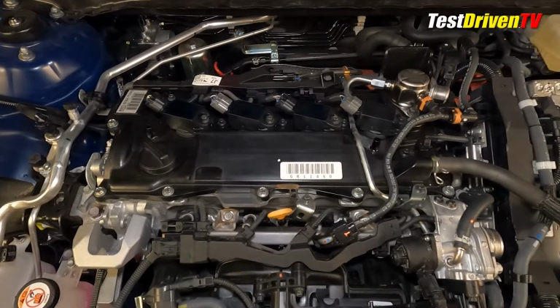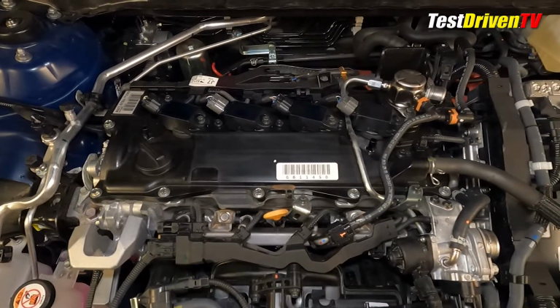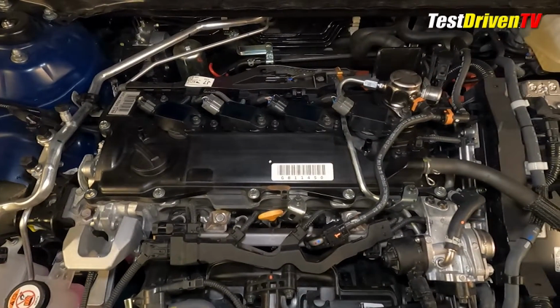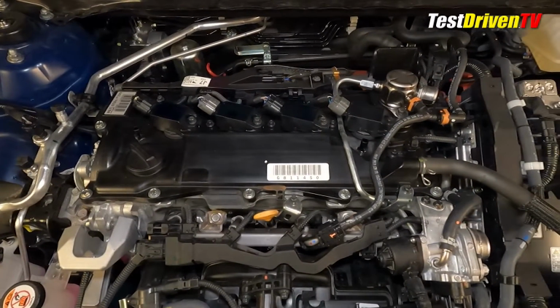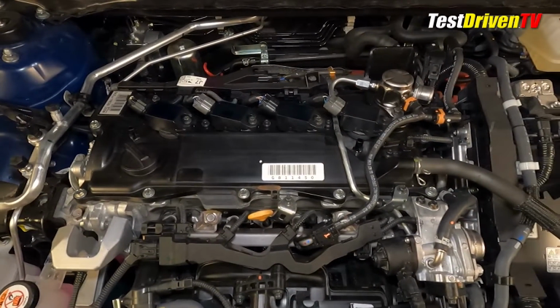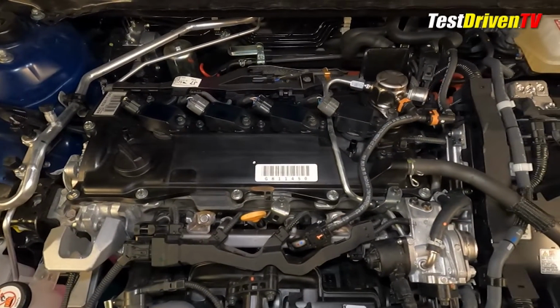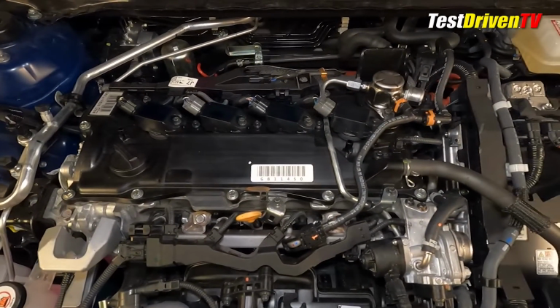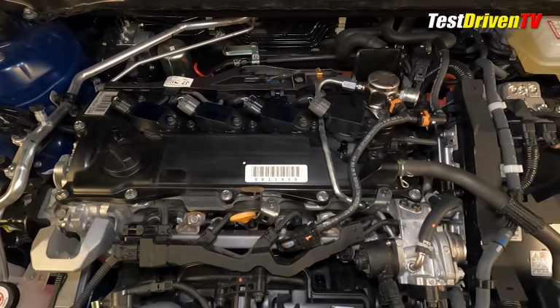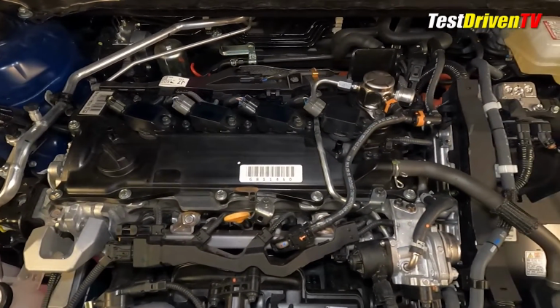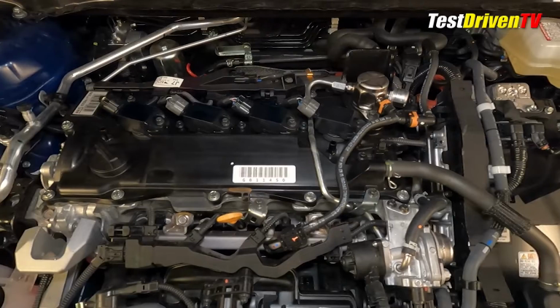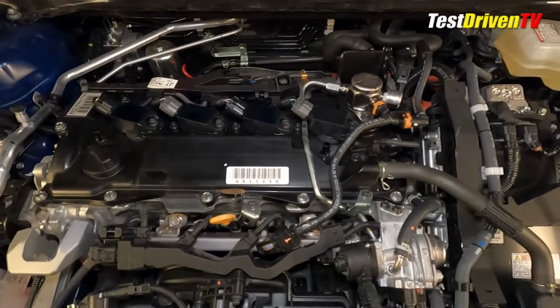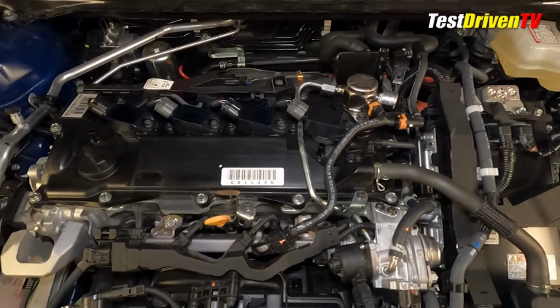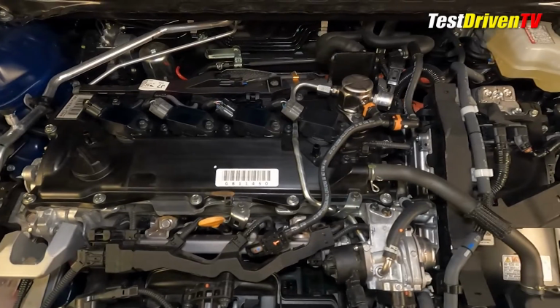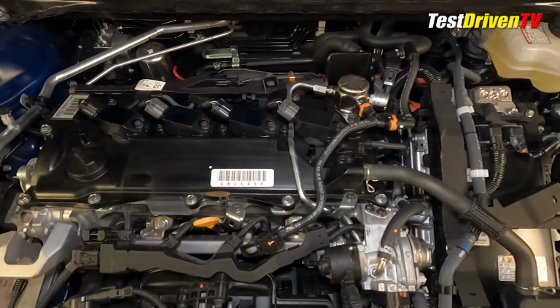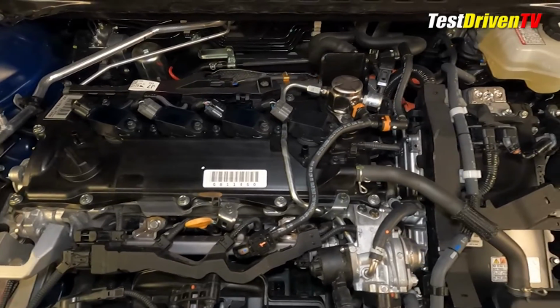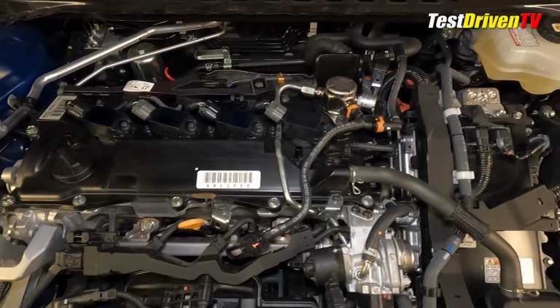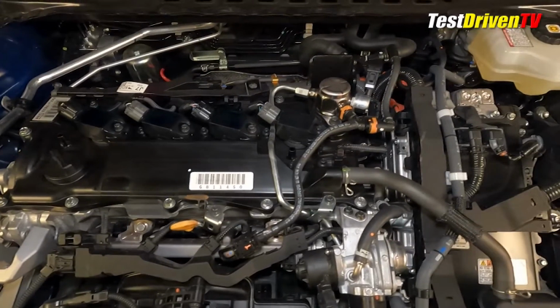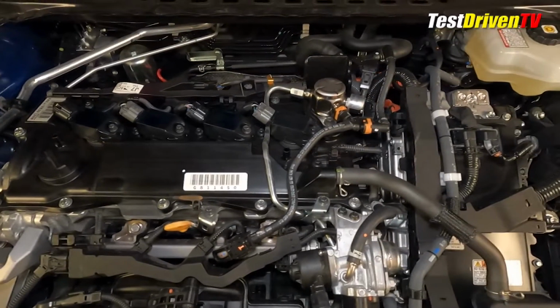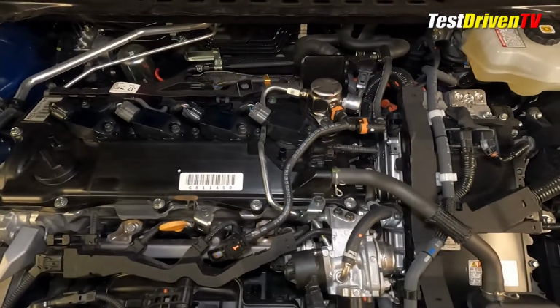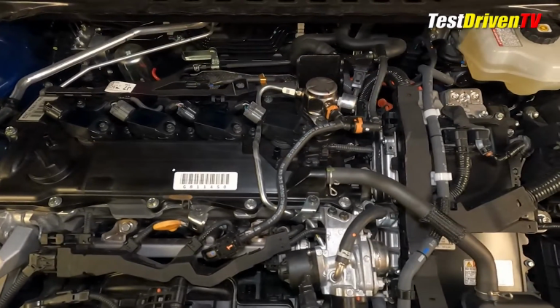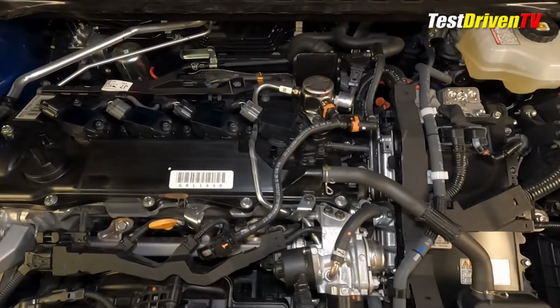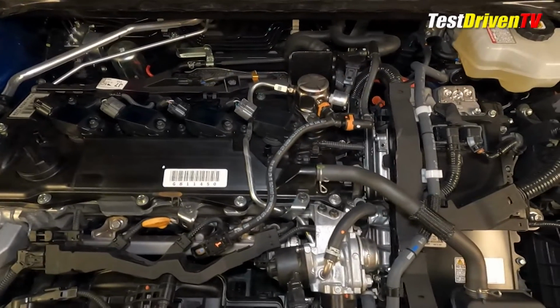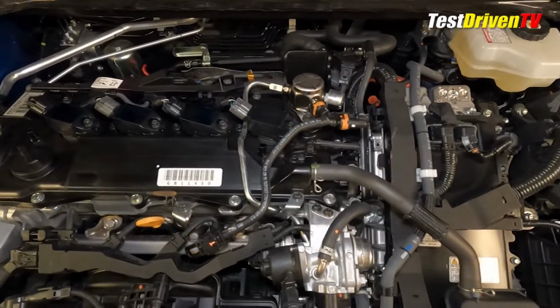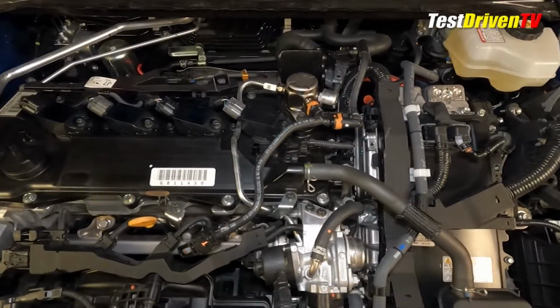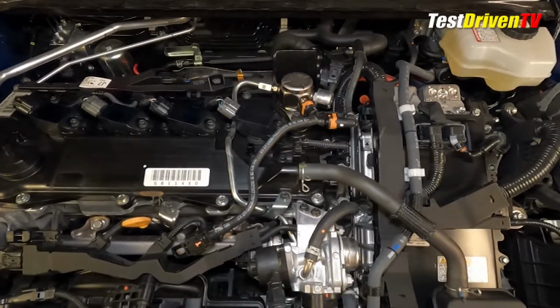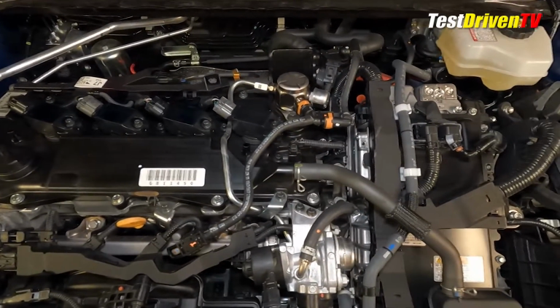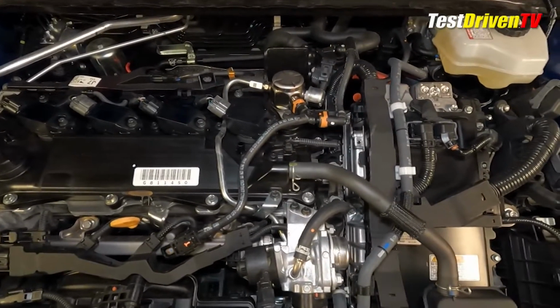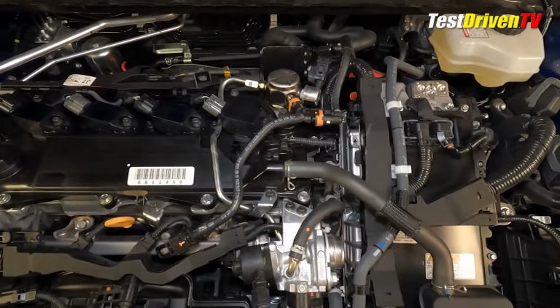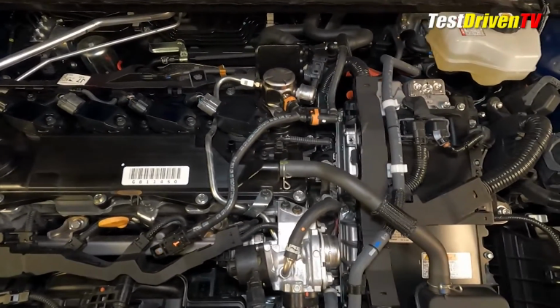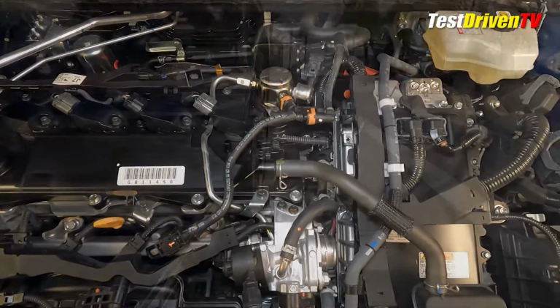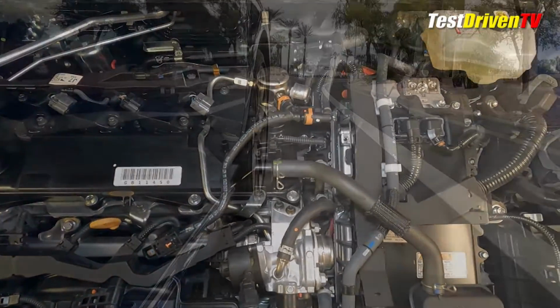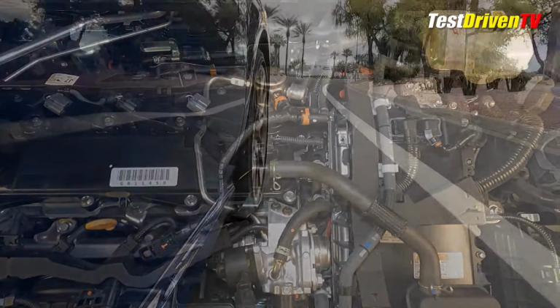It's rated at 51 mpg city, 53 mpg highway, and 52 mpg combined for the LE trim.